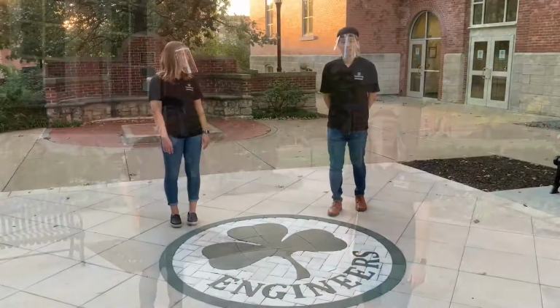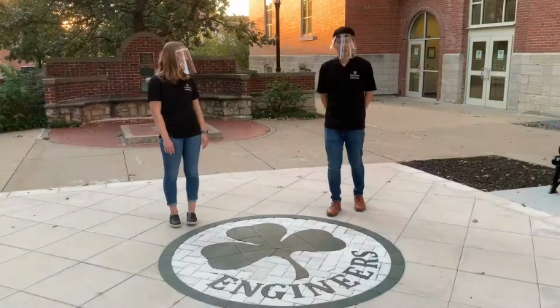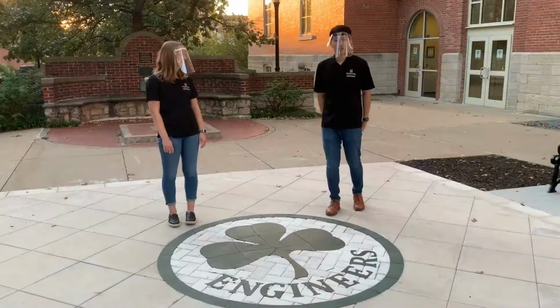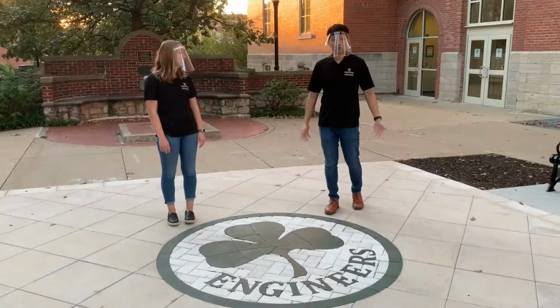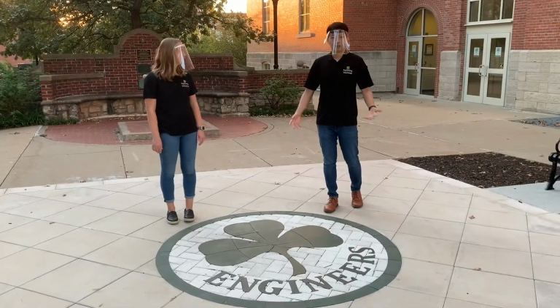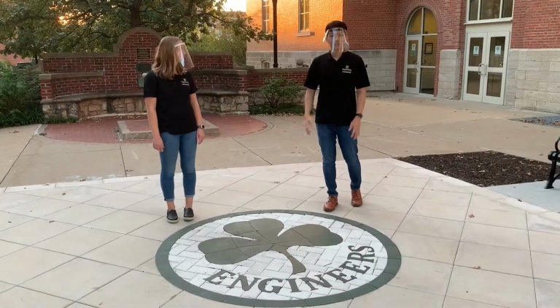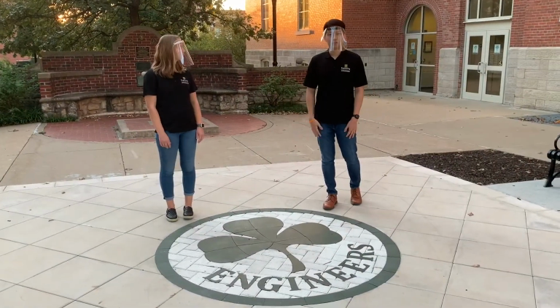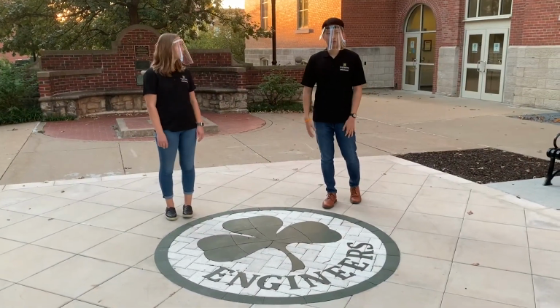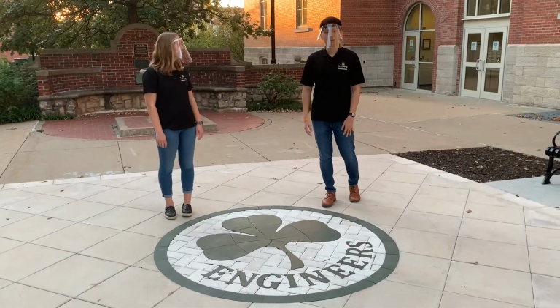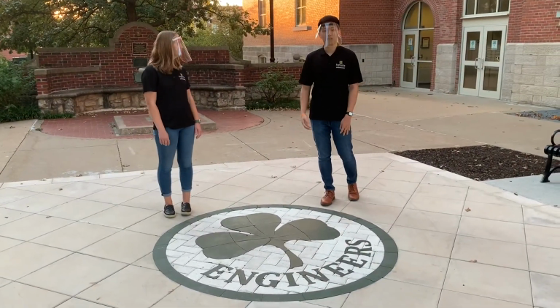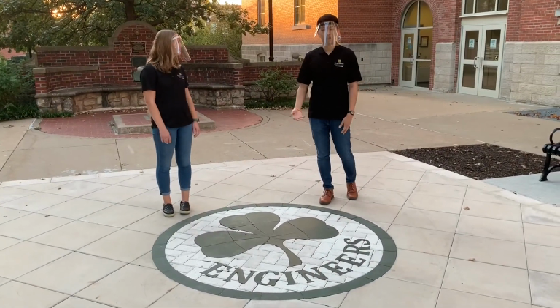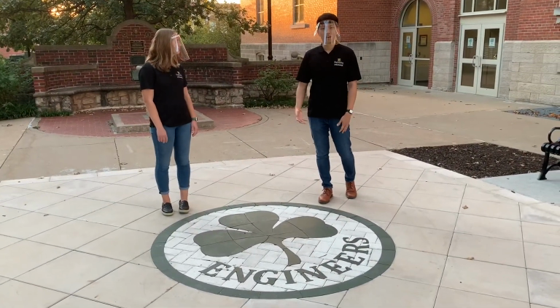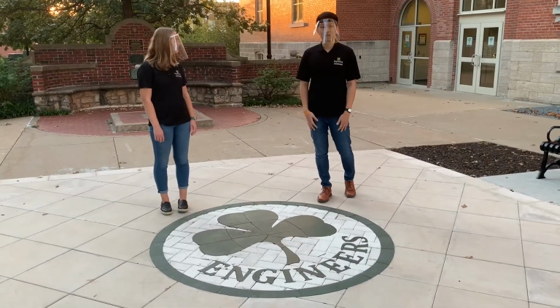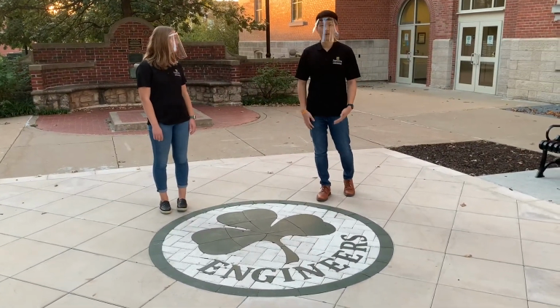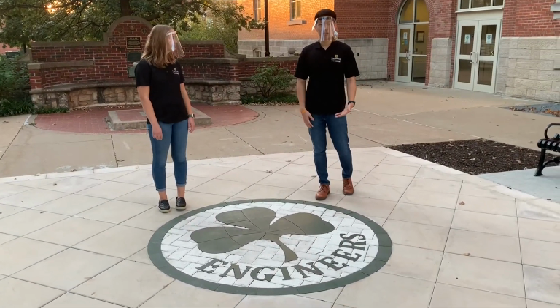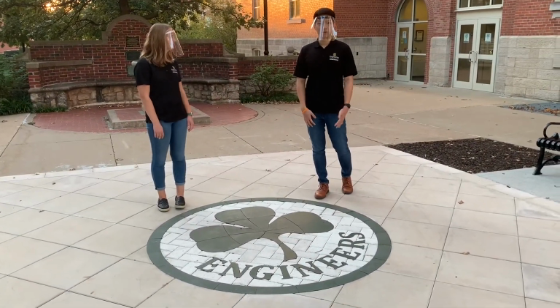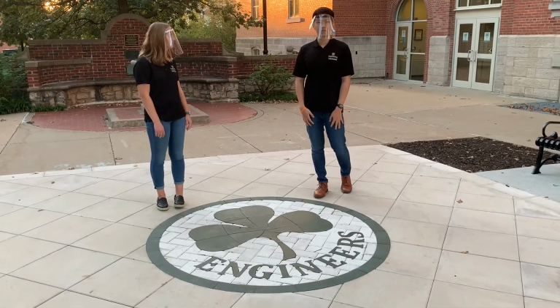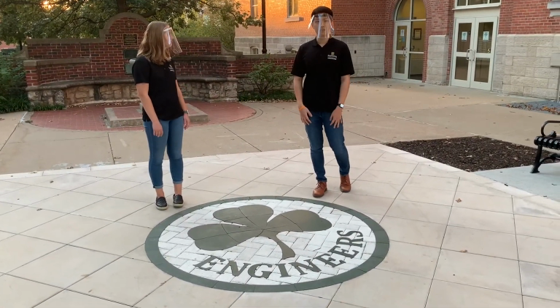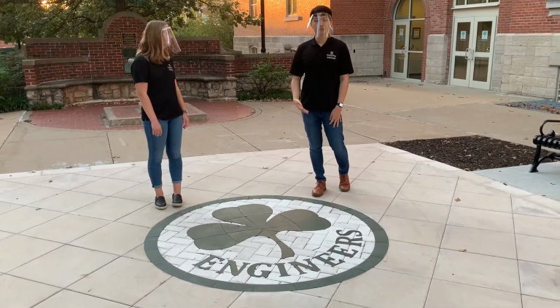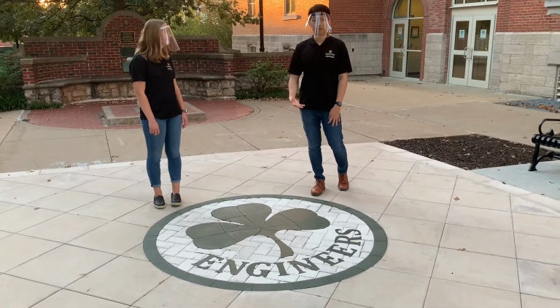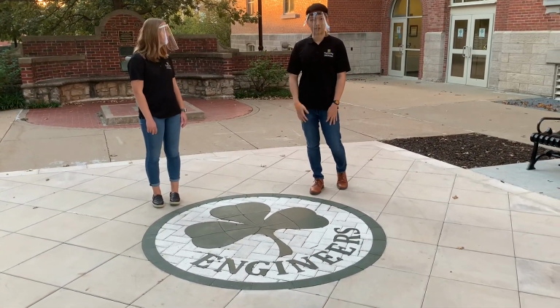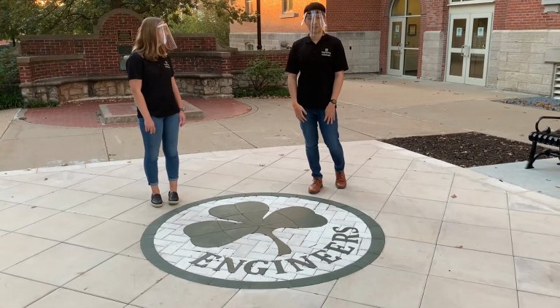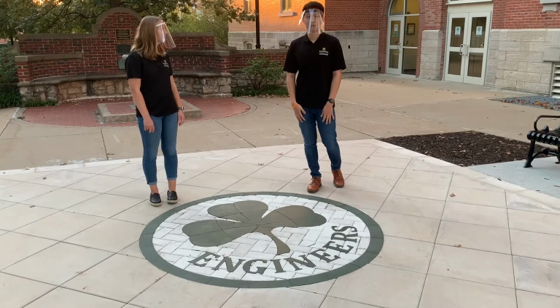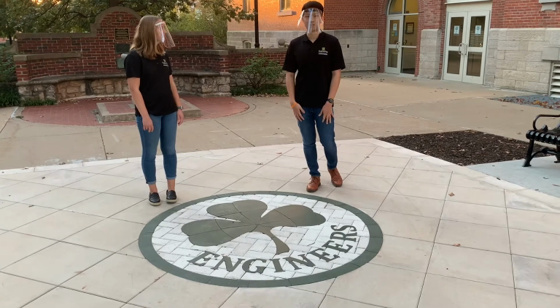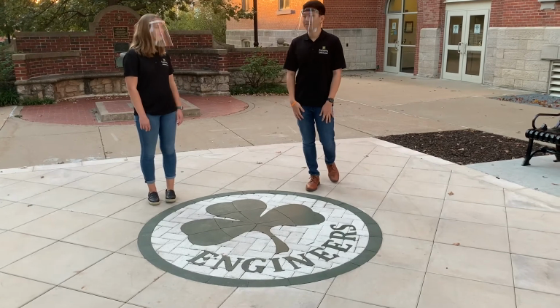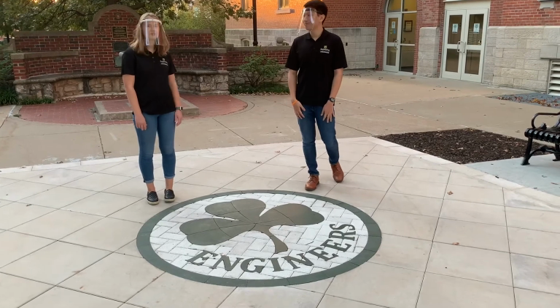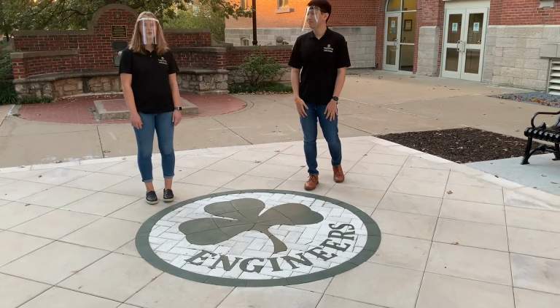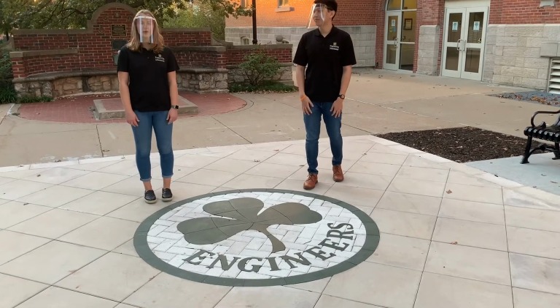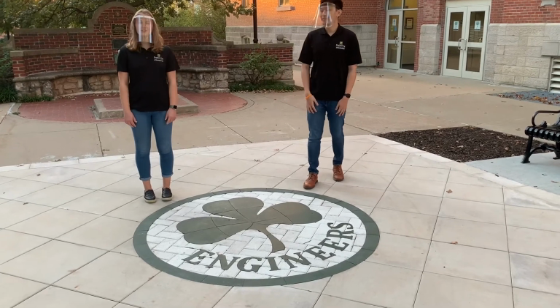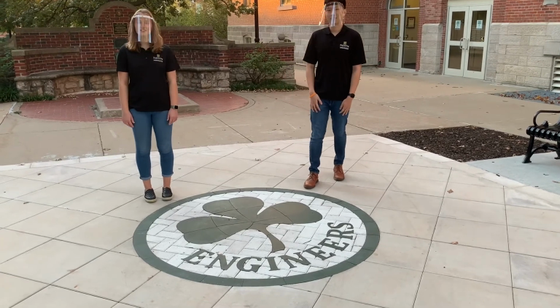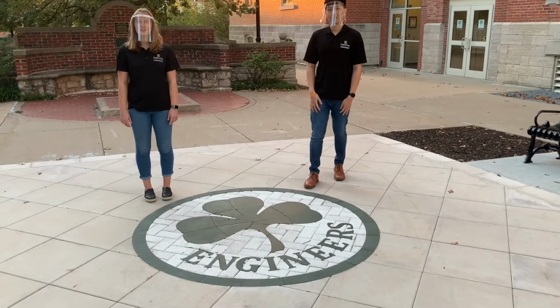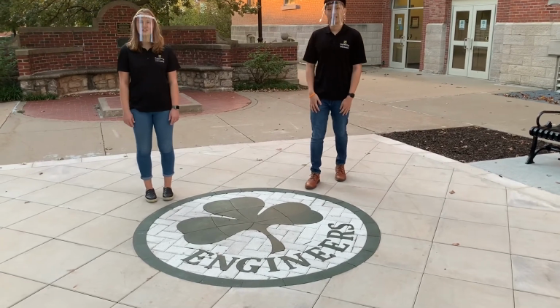Thank you for joining us on this virtual tour of Lafferre Hall. If you have any questions, please visit our engineering website. We hope to see you here soon.